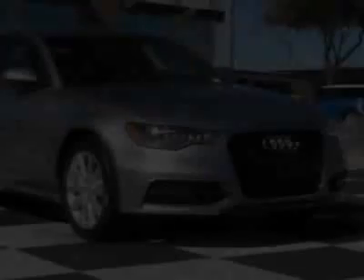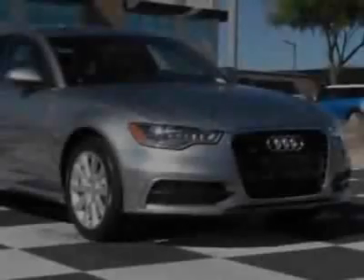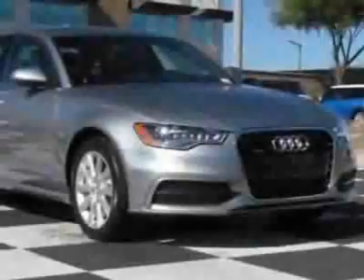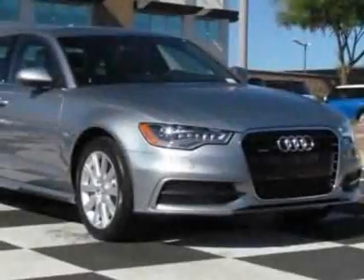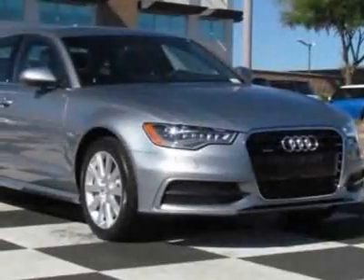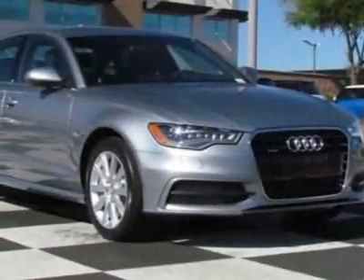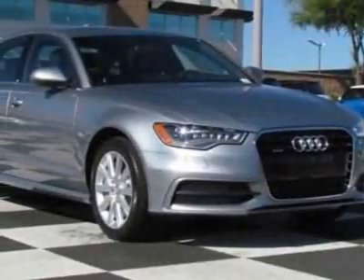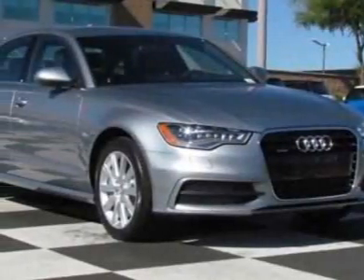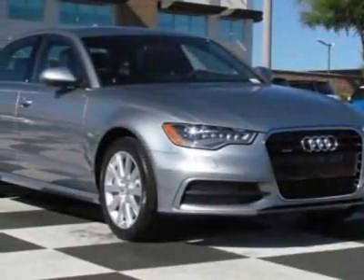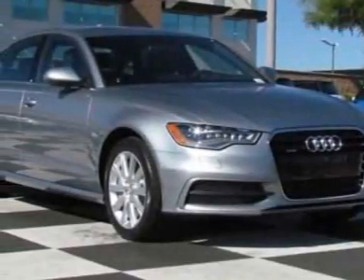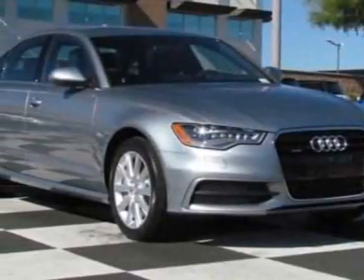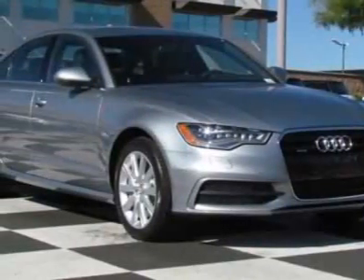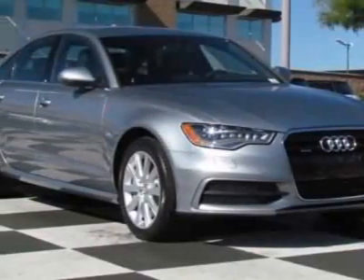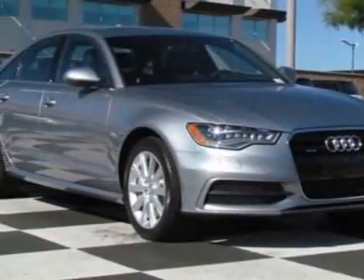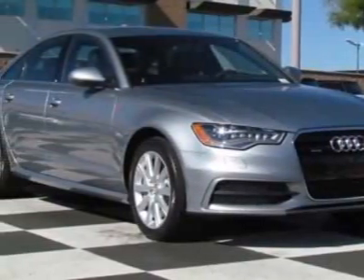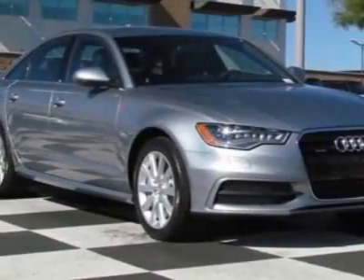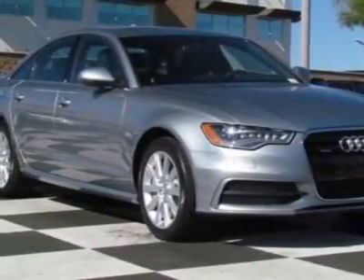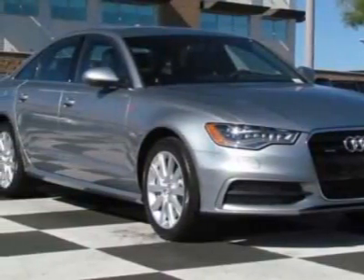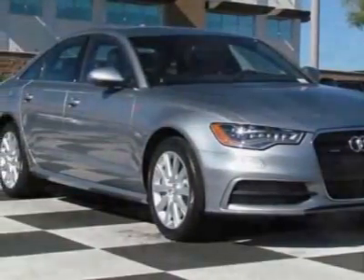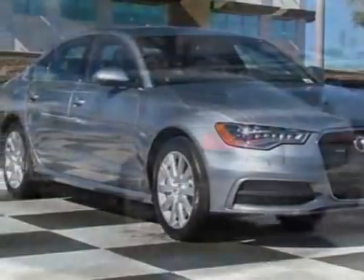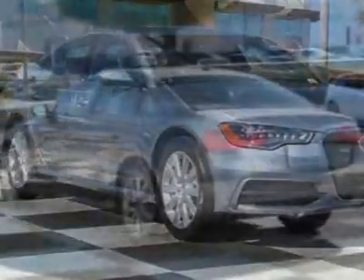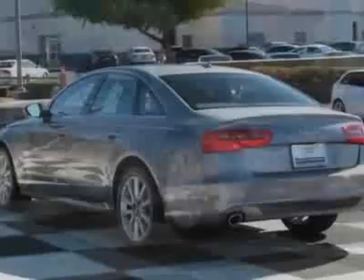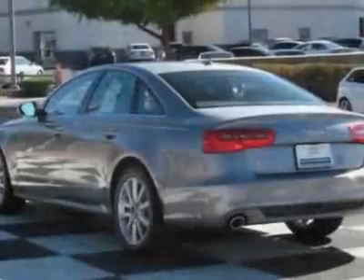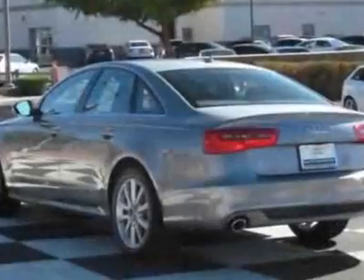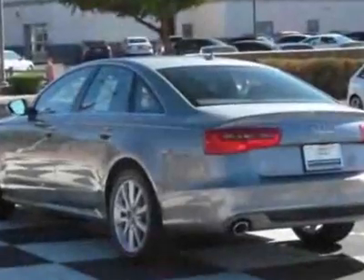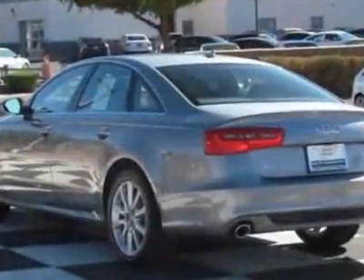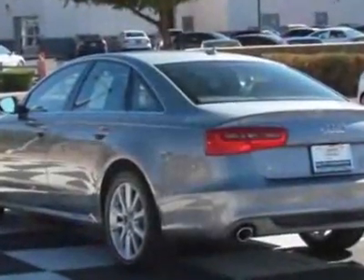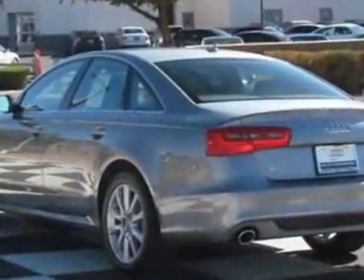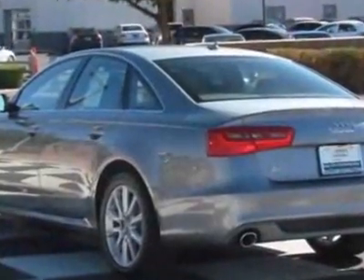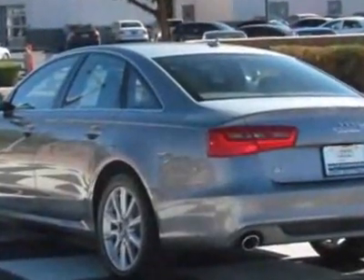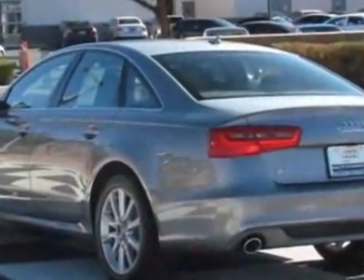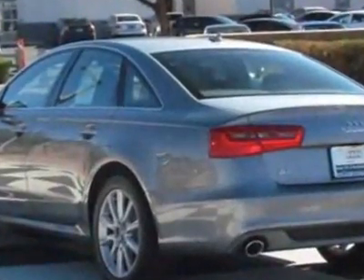Take a look at this new 2012 Audi A6. For your protection, this vehicle has a full factory warranty.